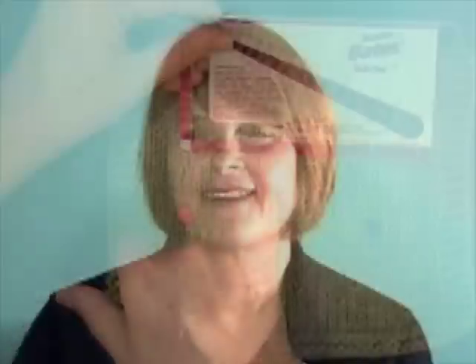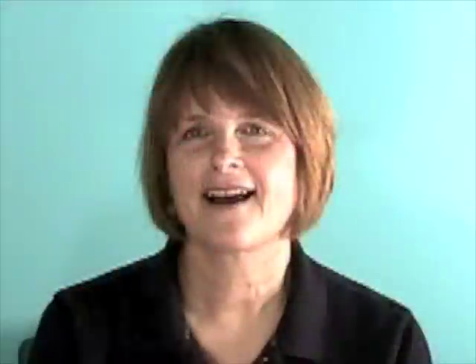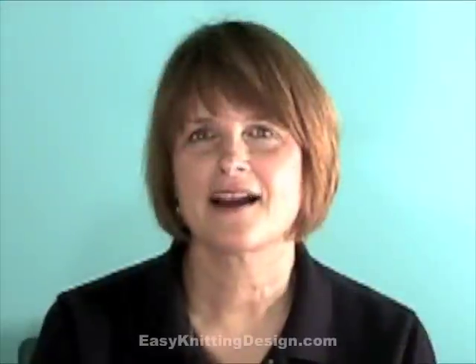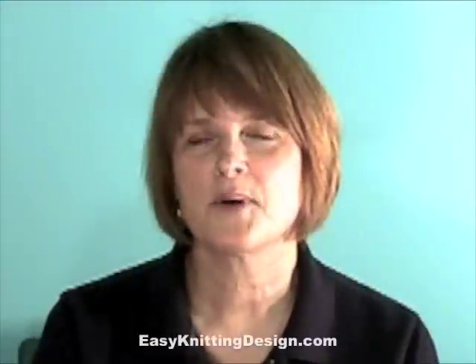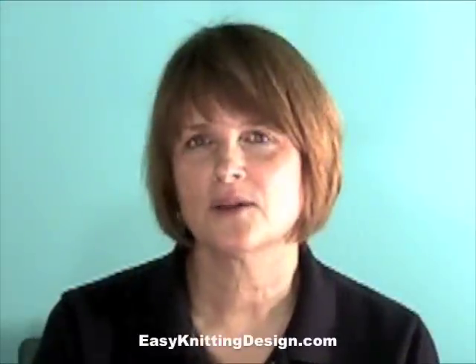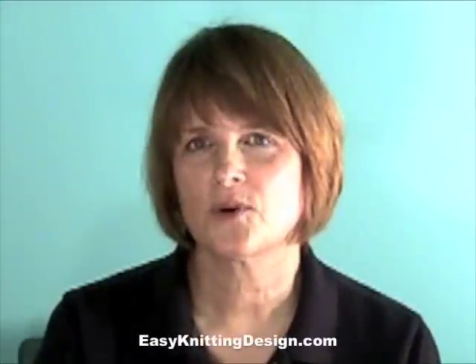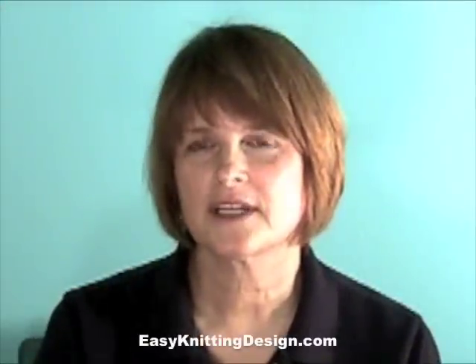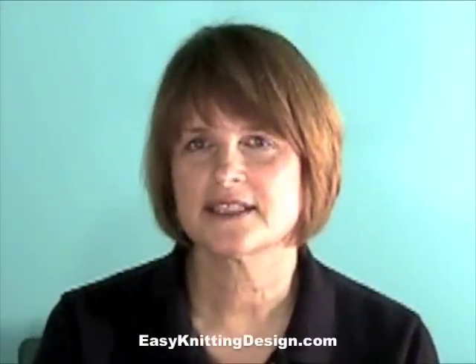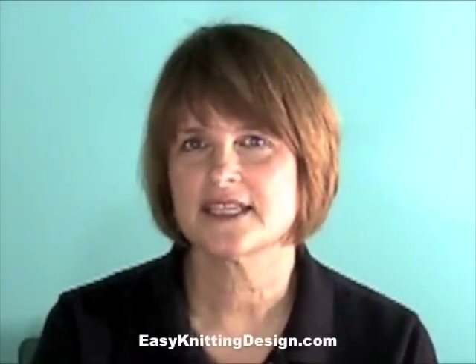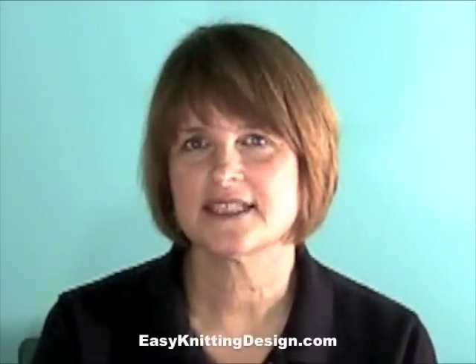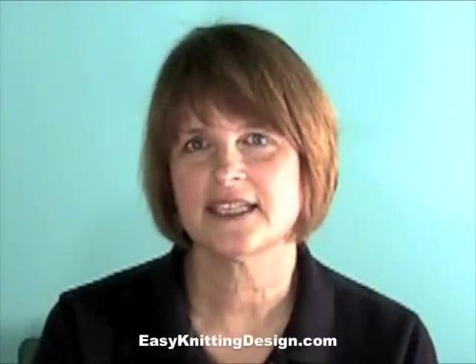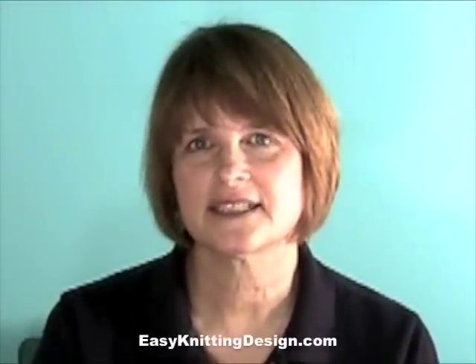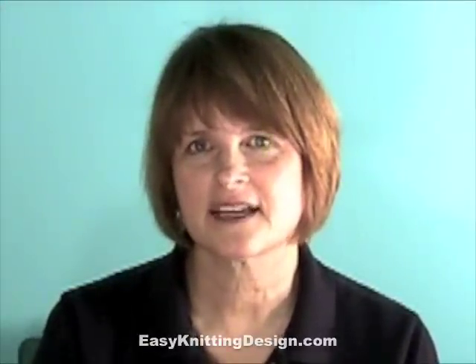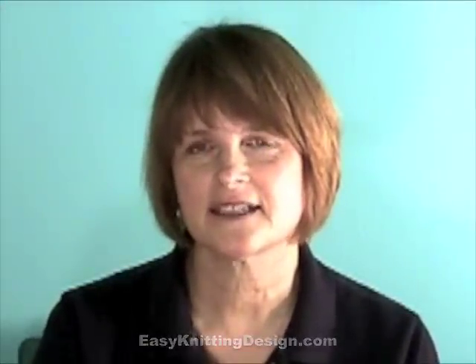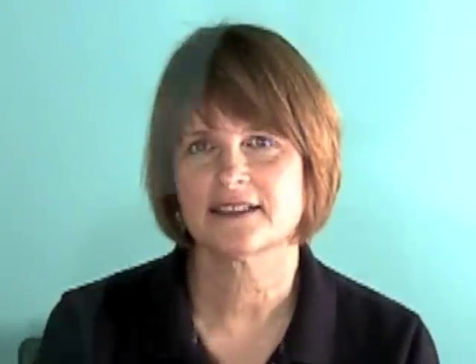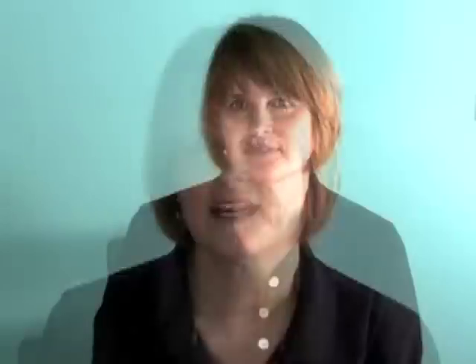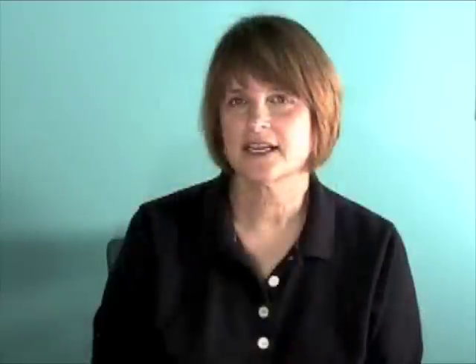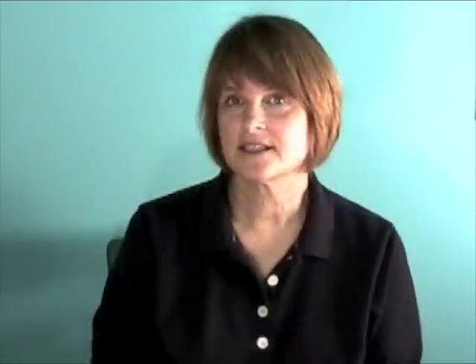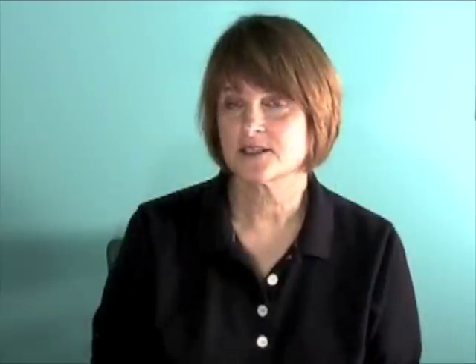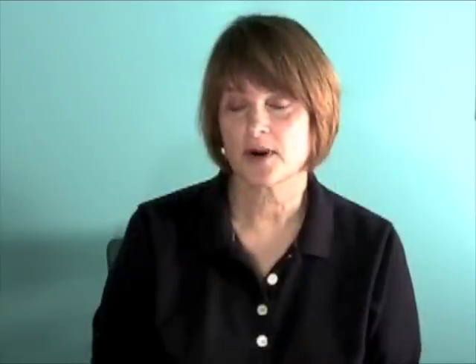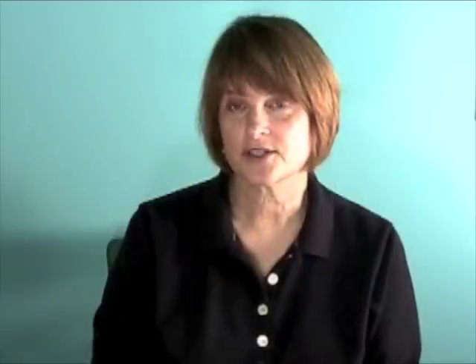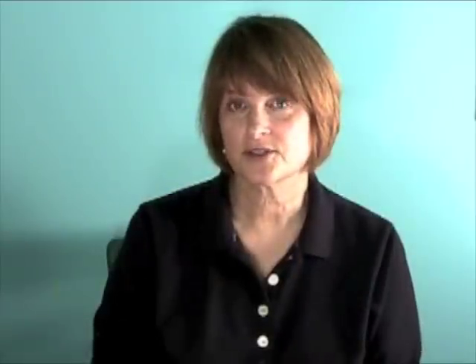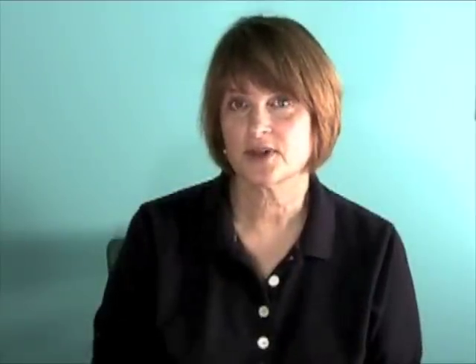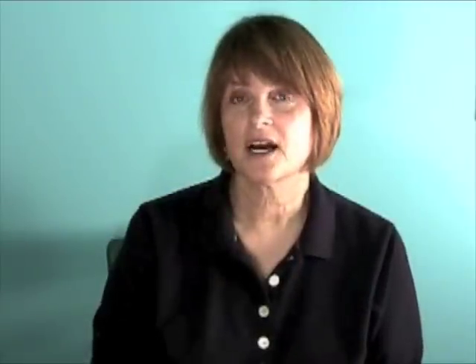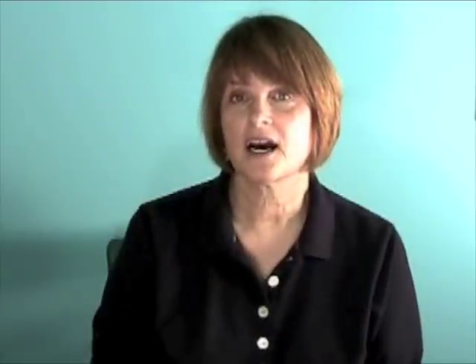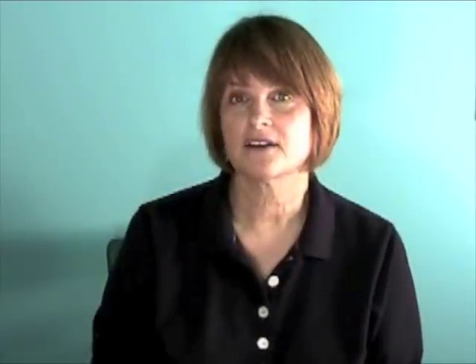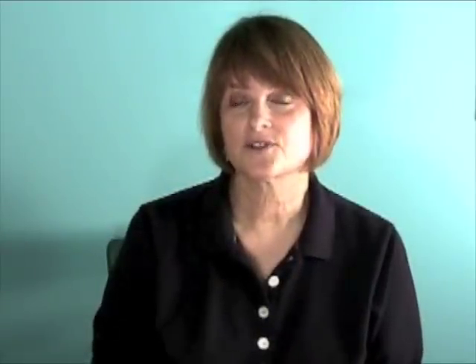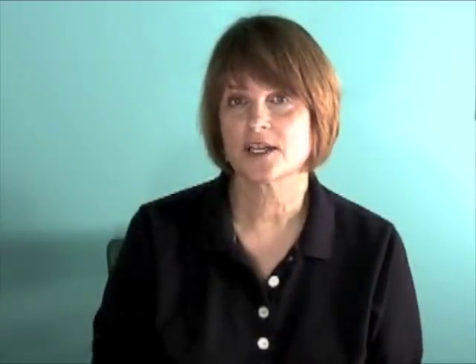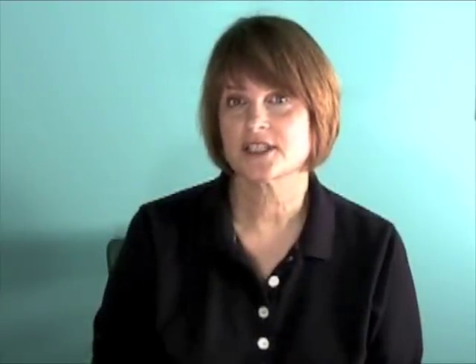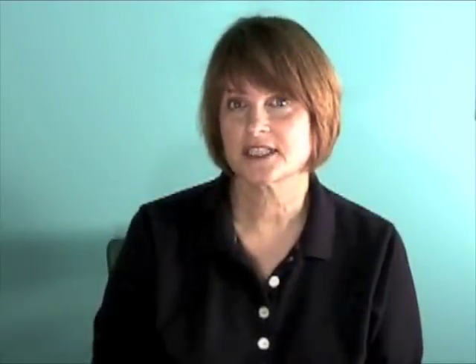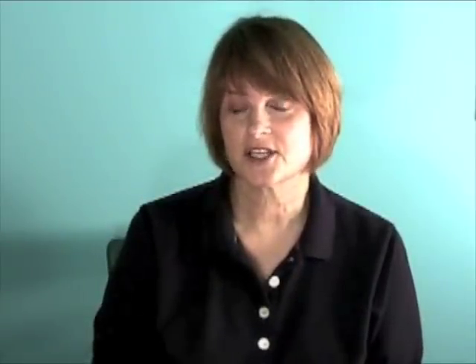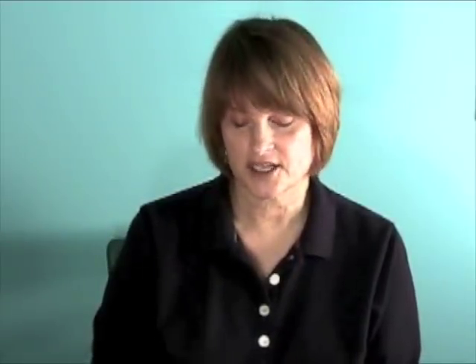Hi, I'm Paula Ward and this is Easy Knitting Design. This is part two of Swatching and Stitch Gauge.